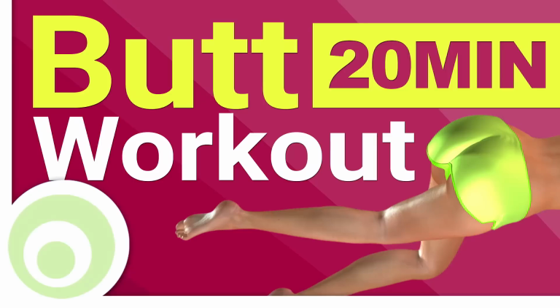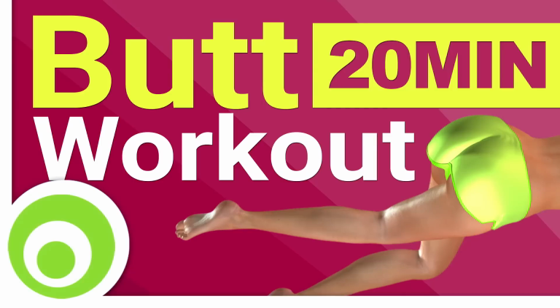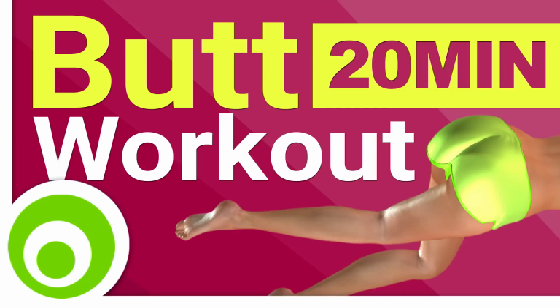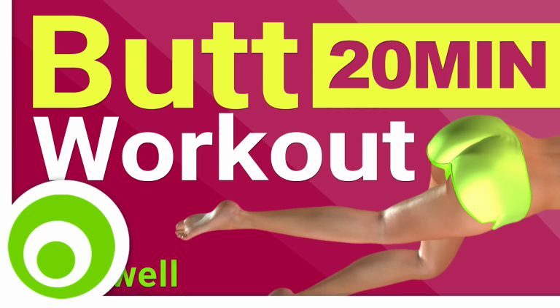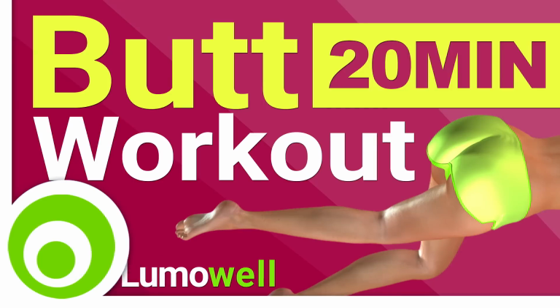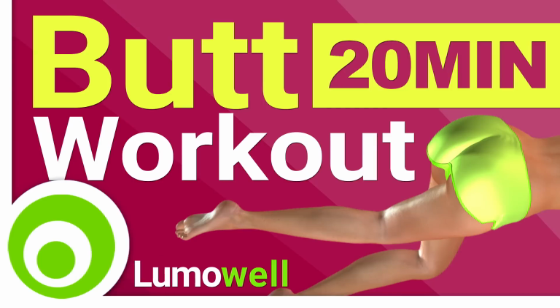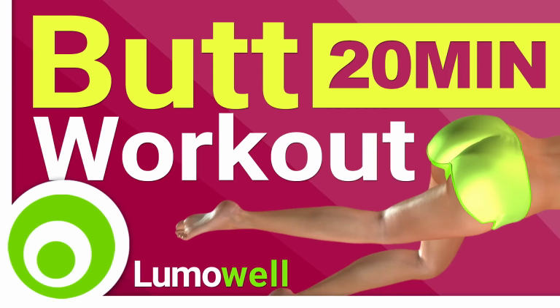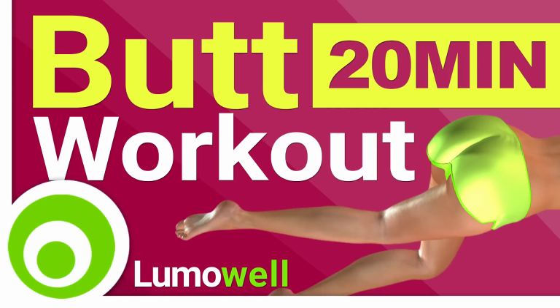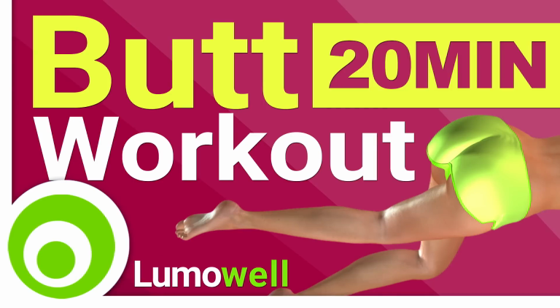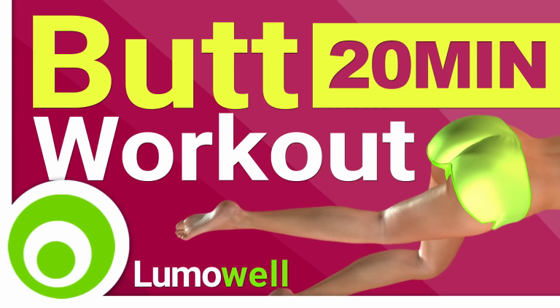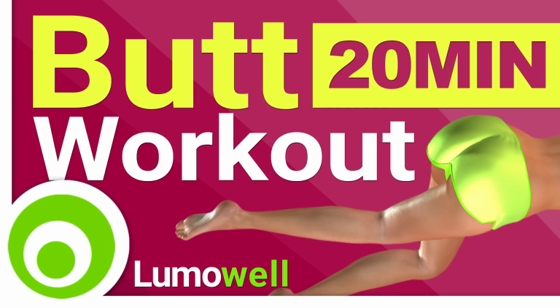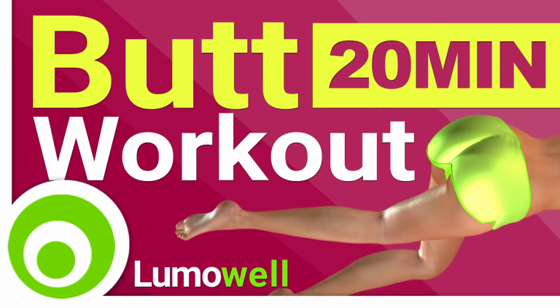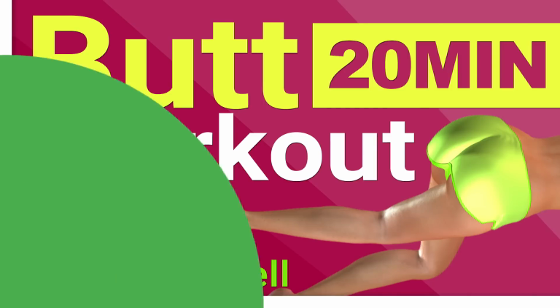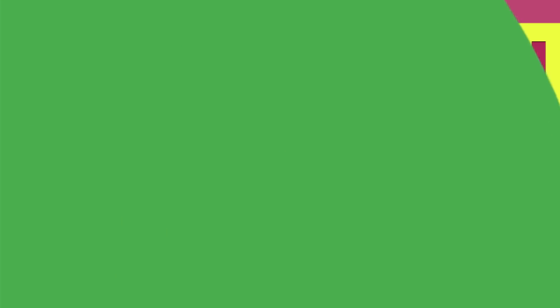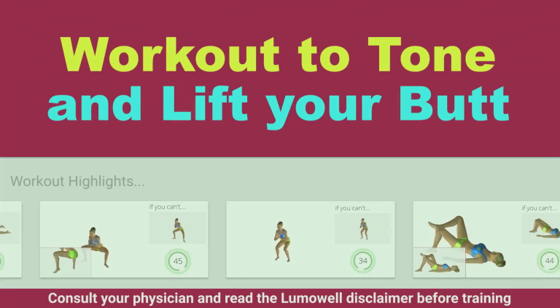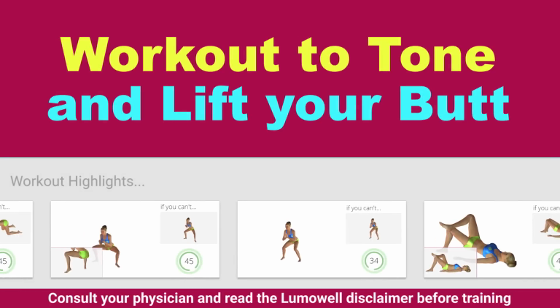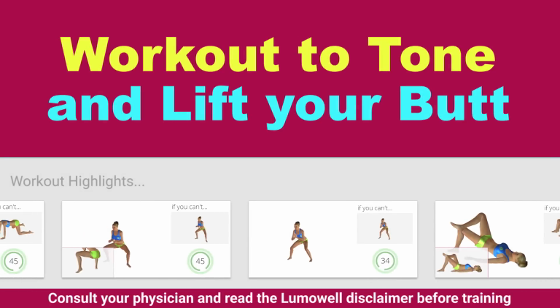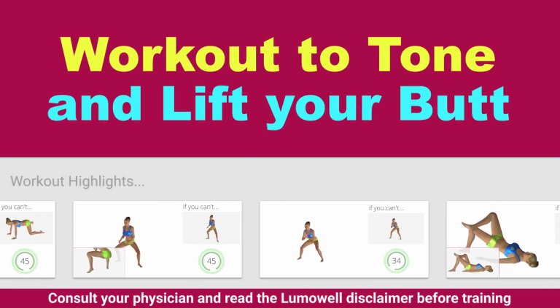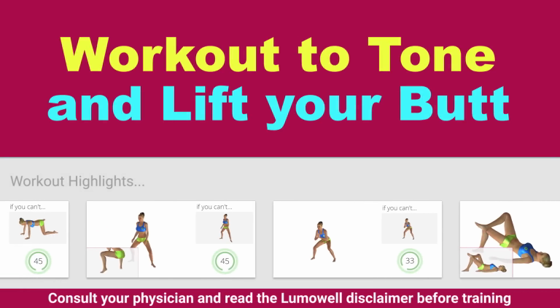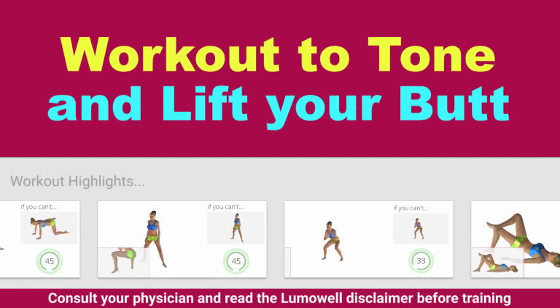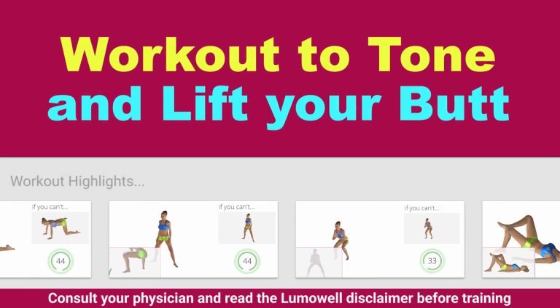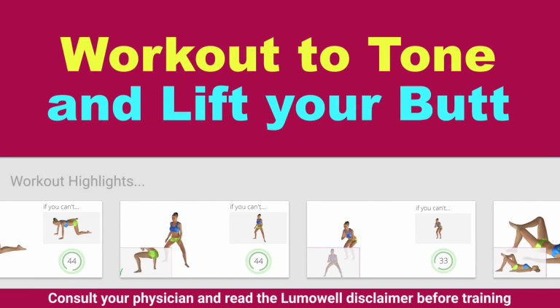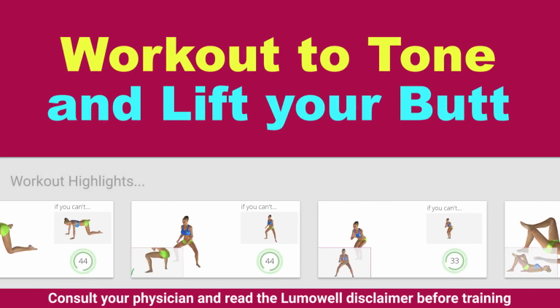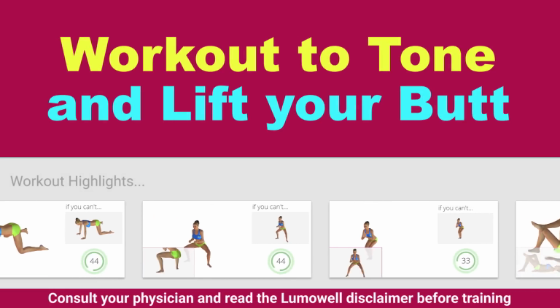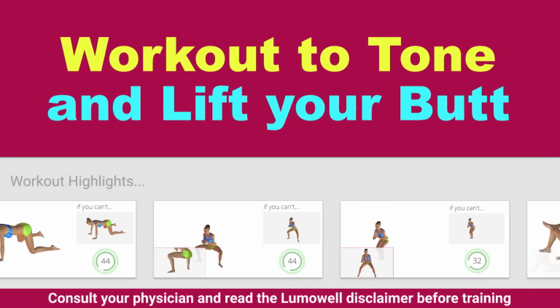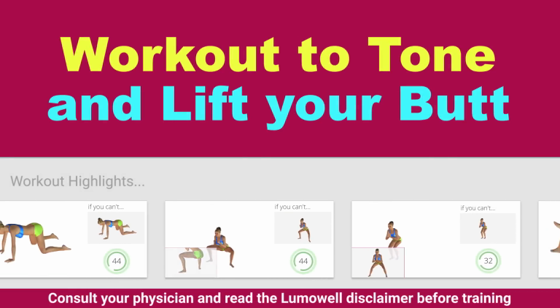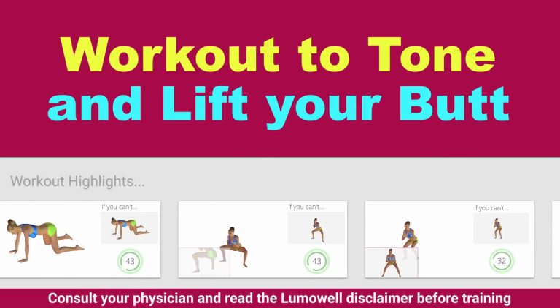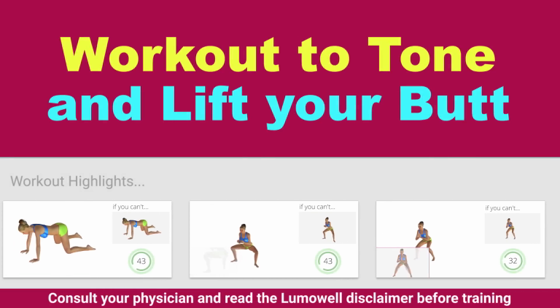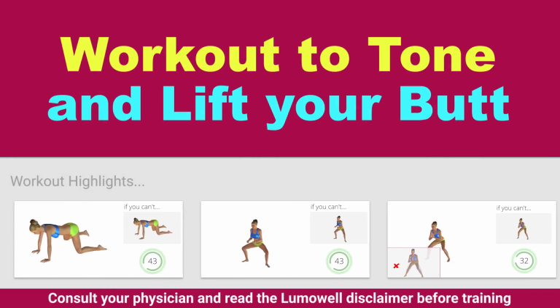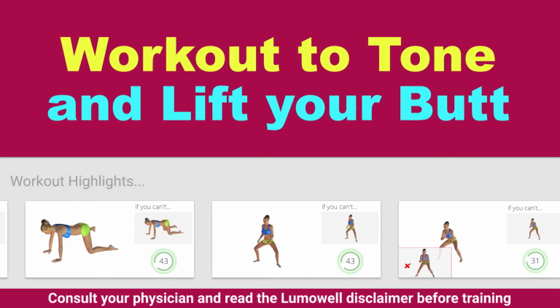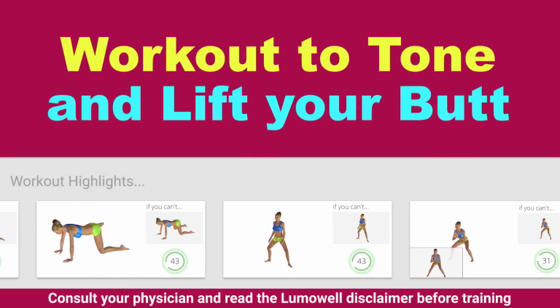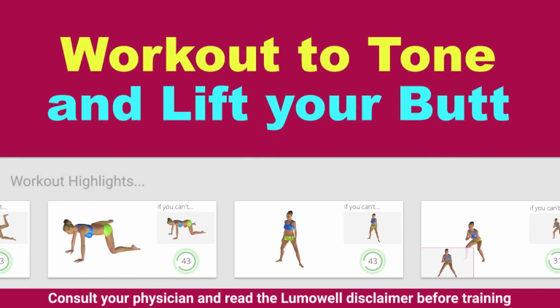Workouts and helpful advice for burning fat, training muscles, and improving health.